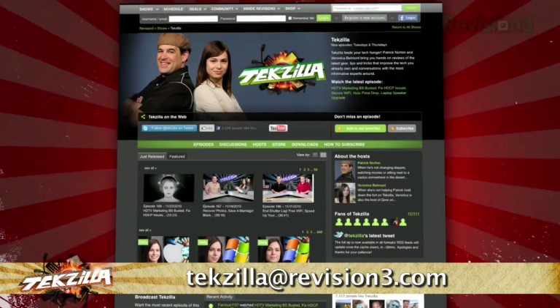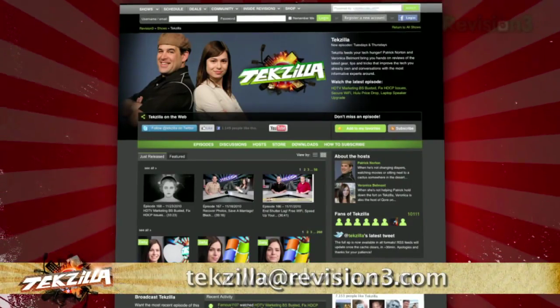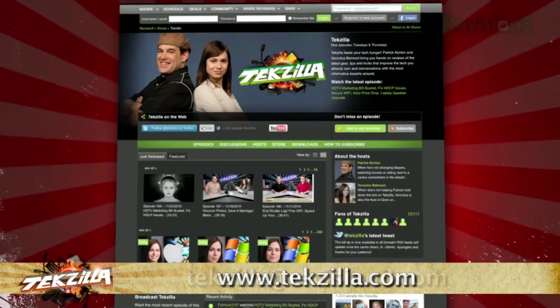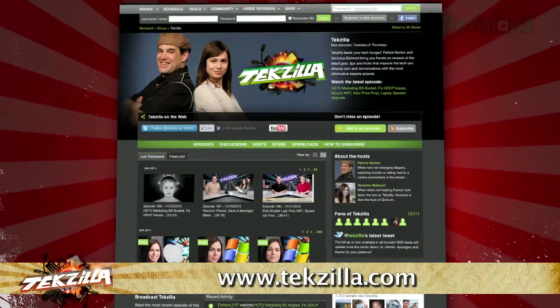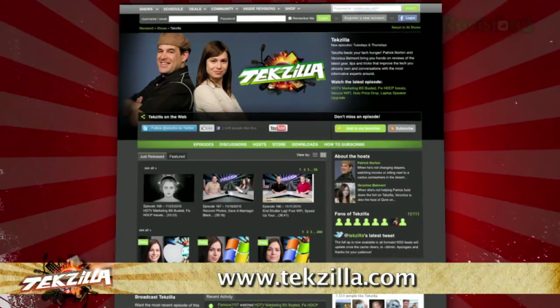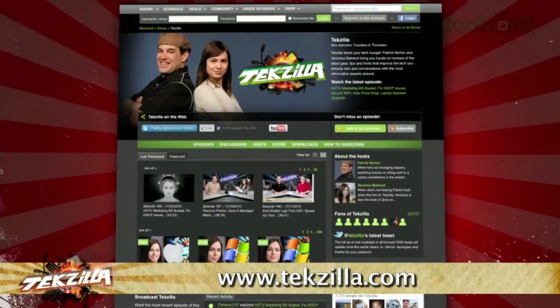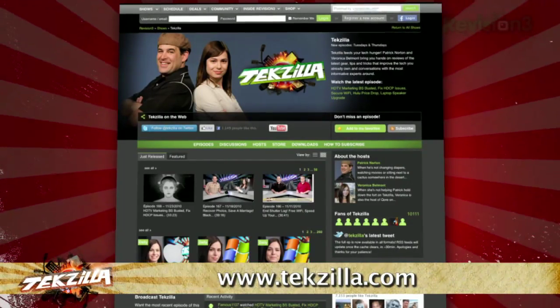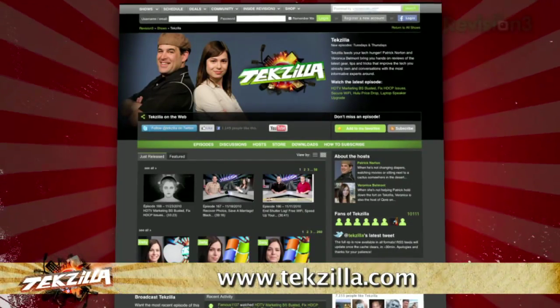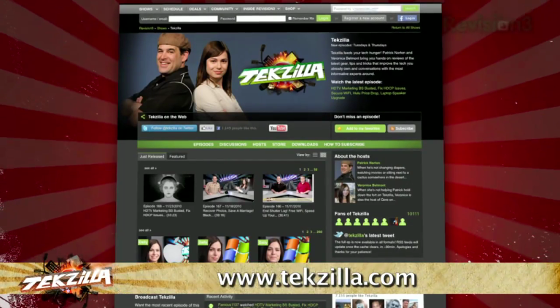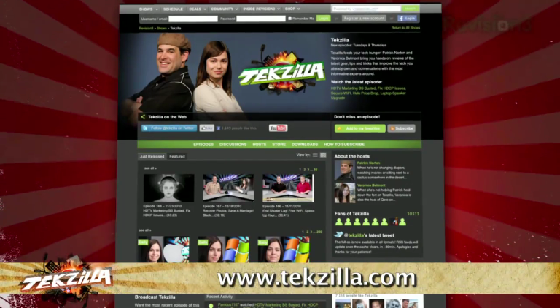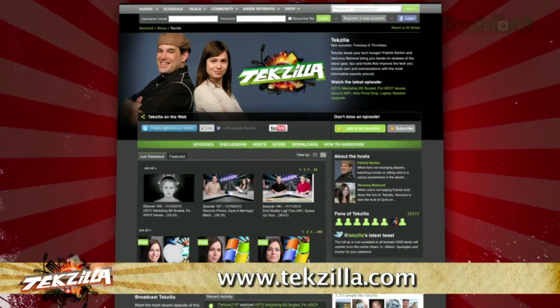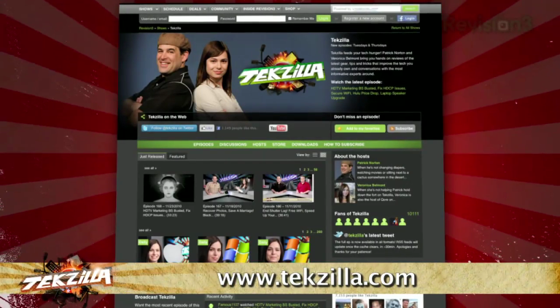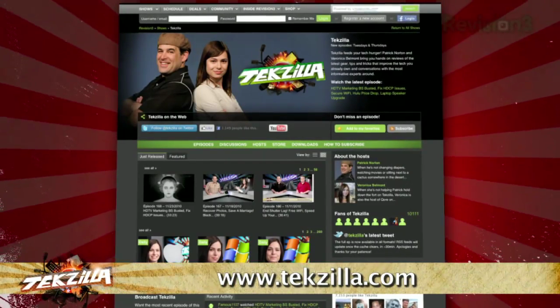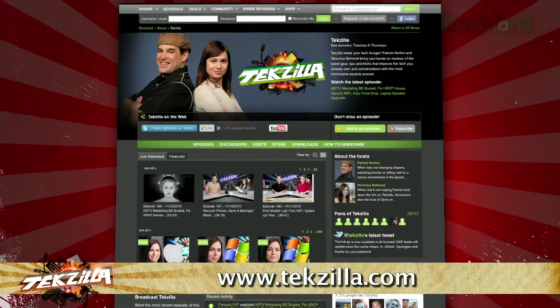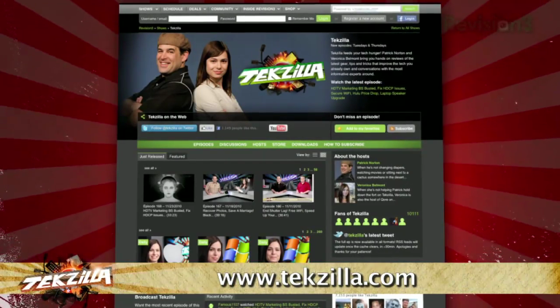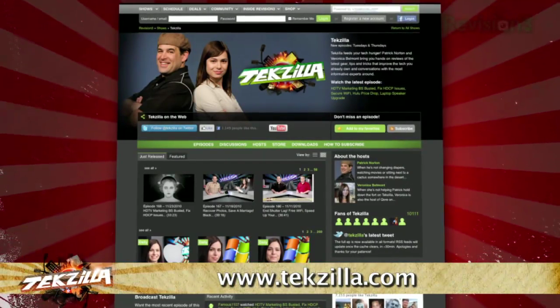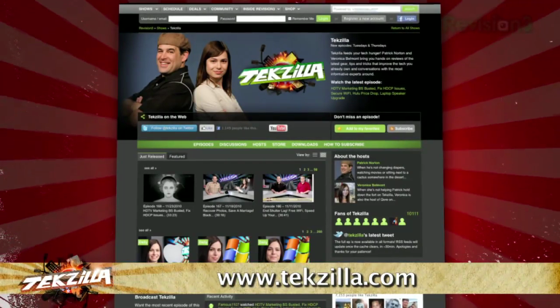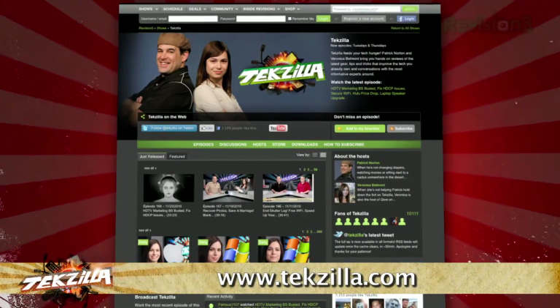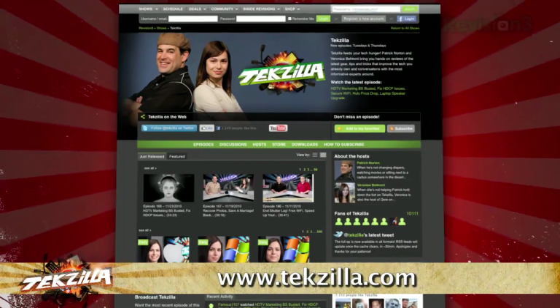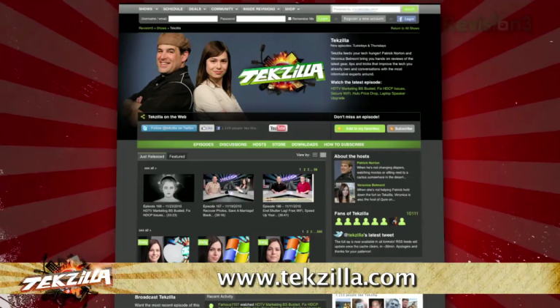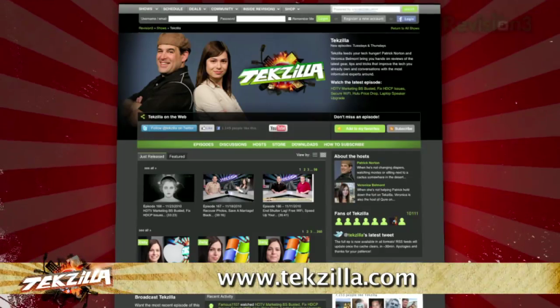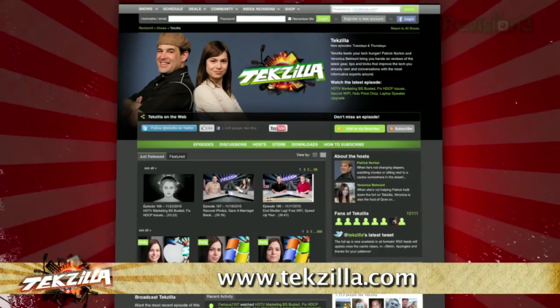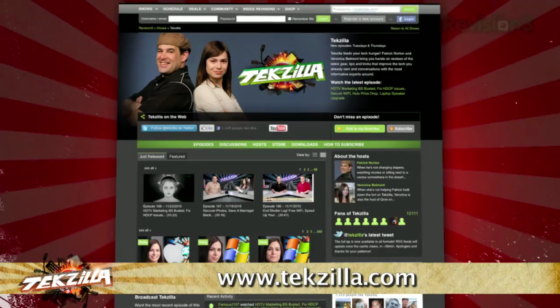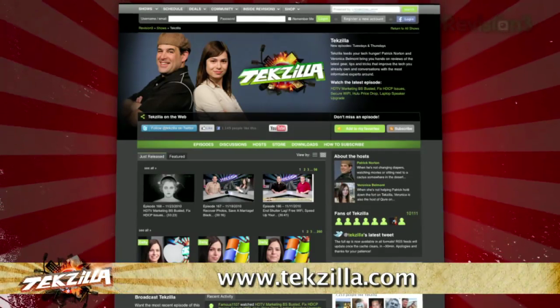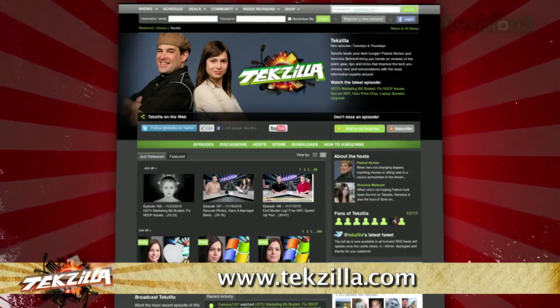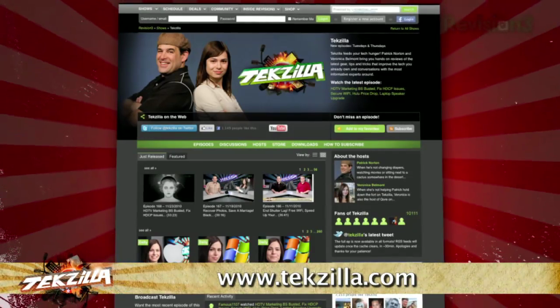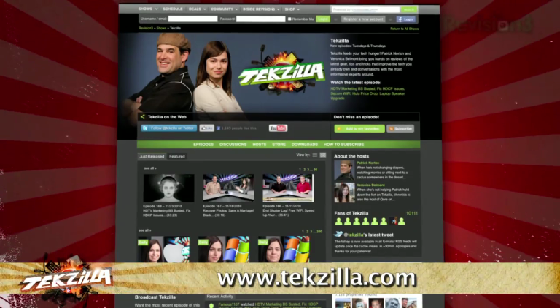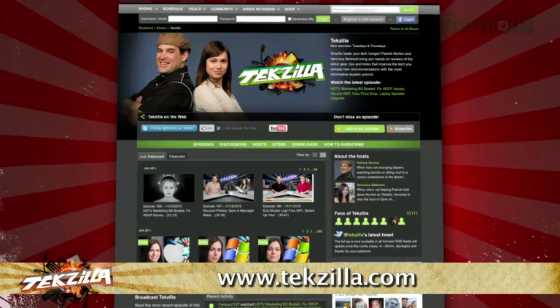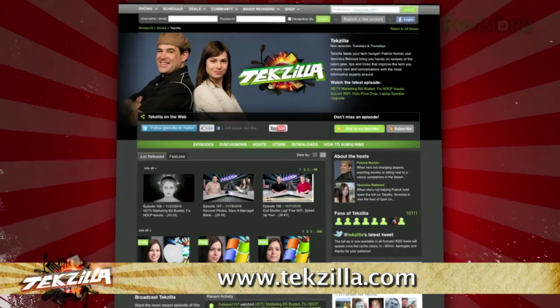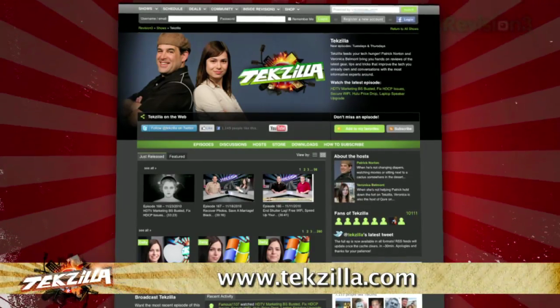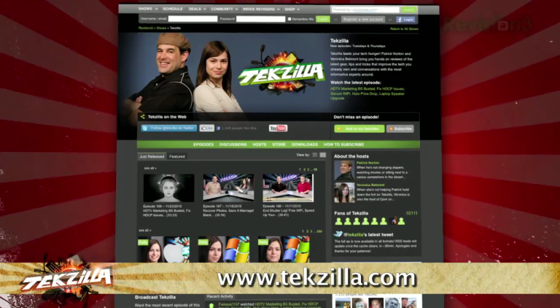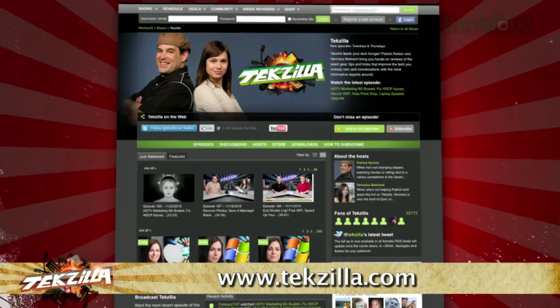And as always, texilla.com is the place to find more tips, tricks, product reviews, and how-tos.